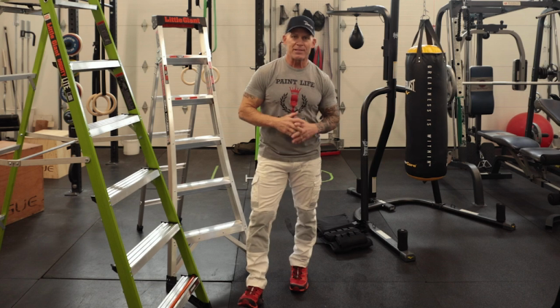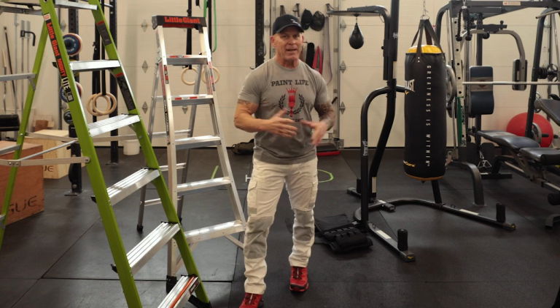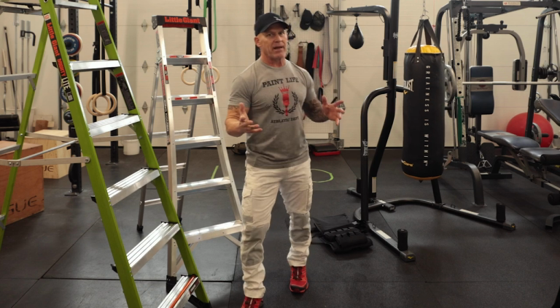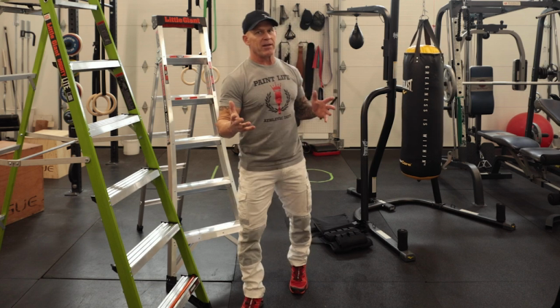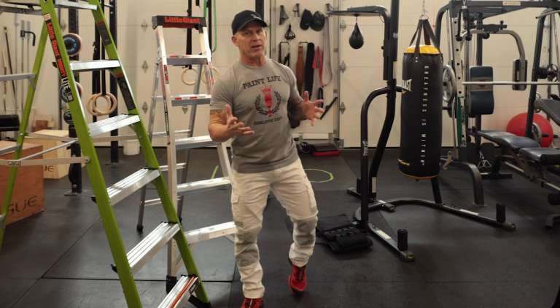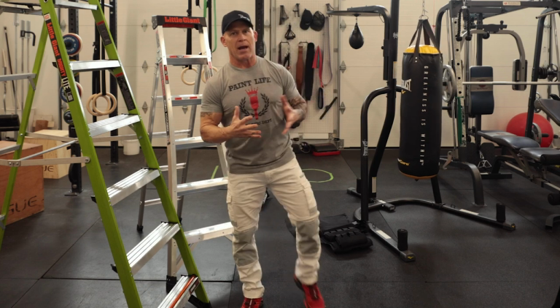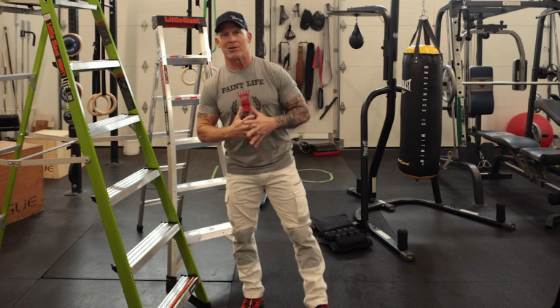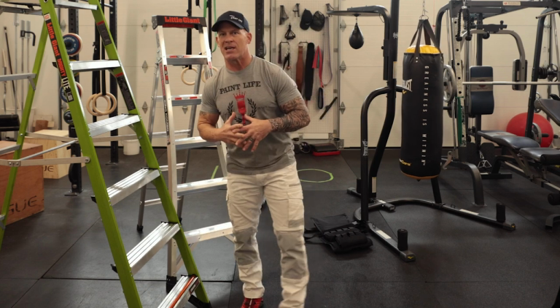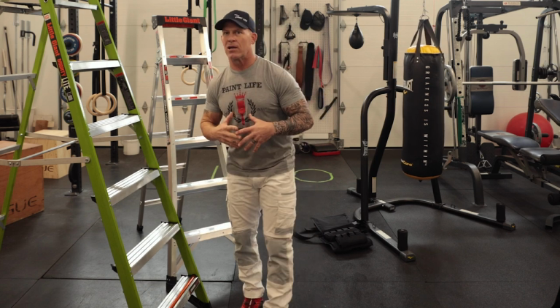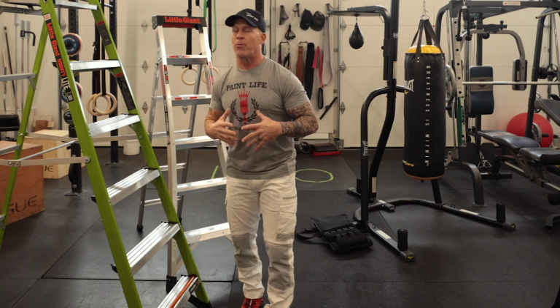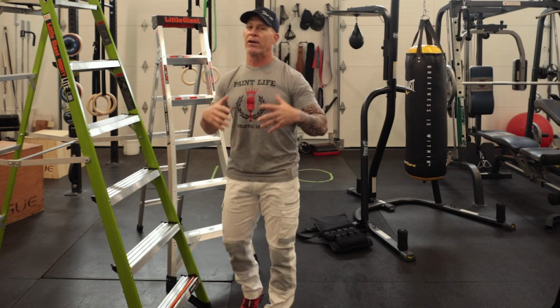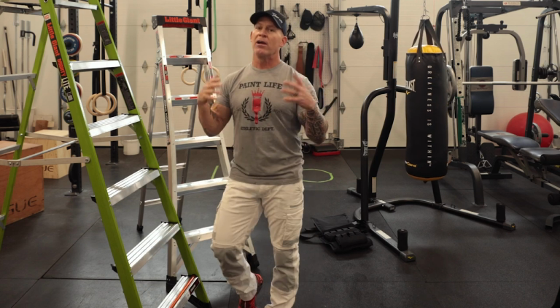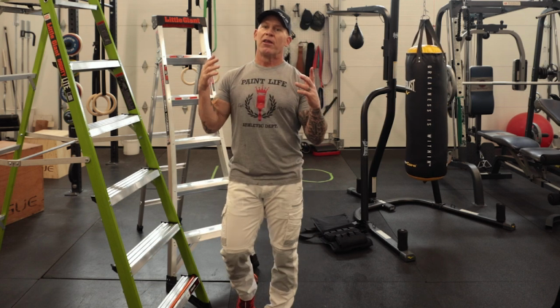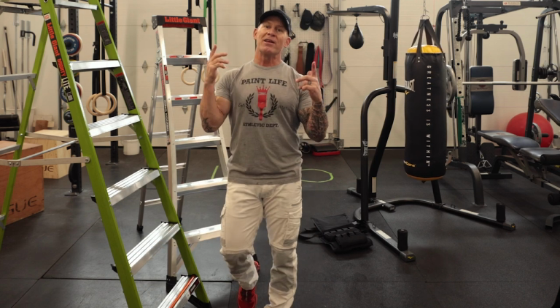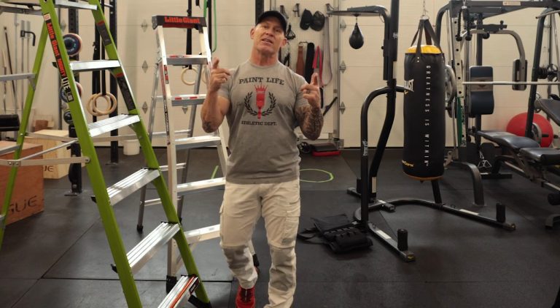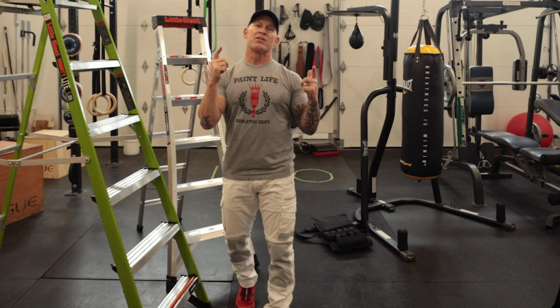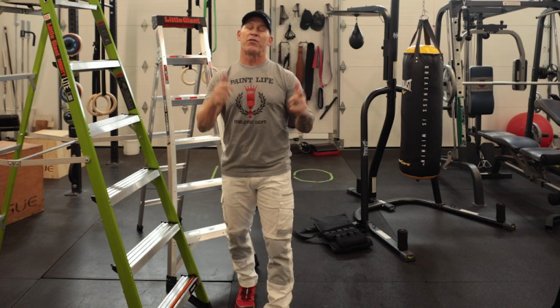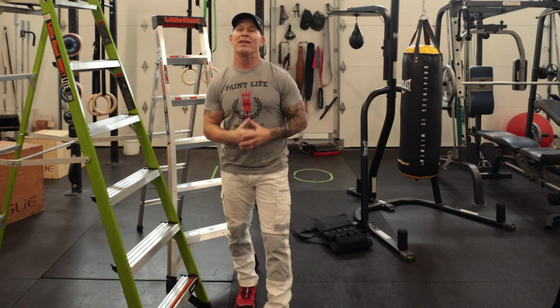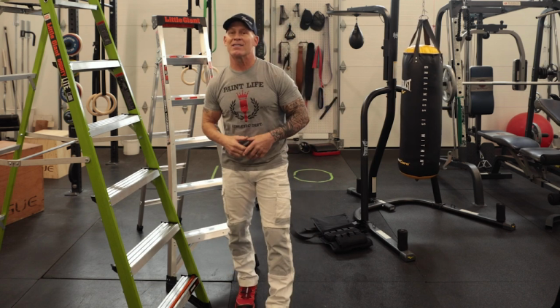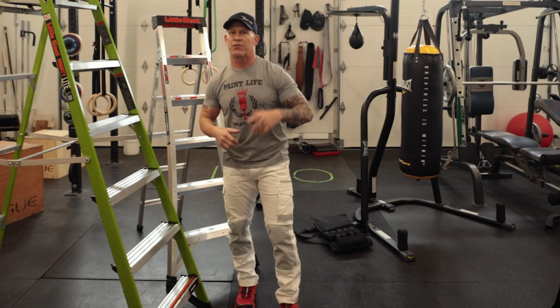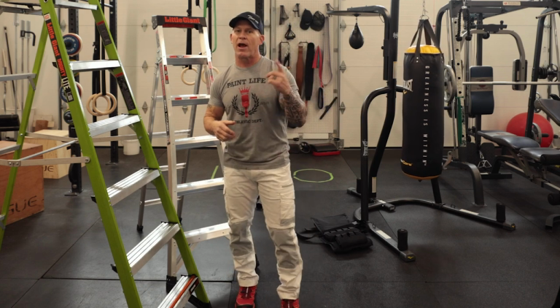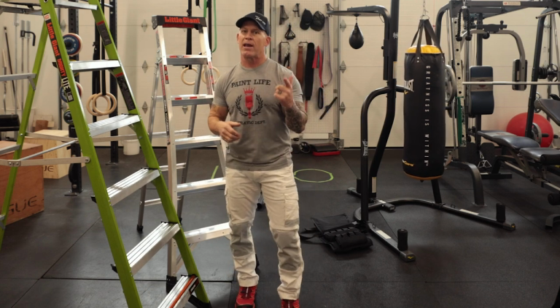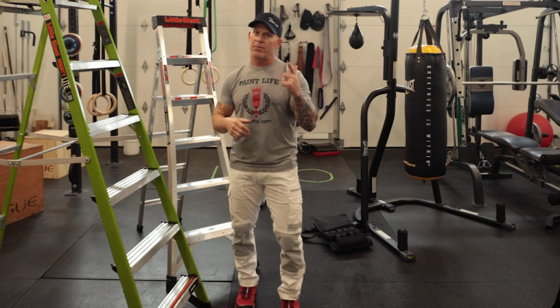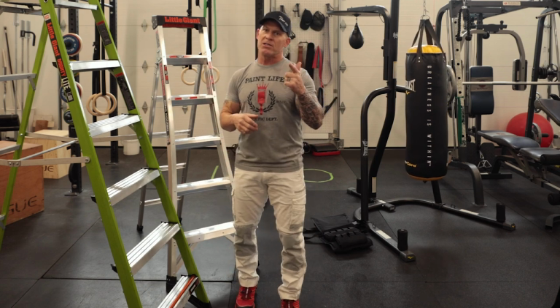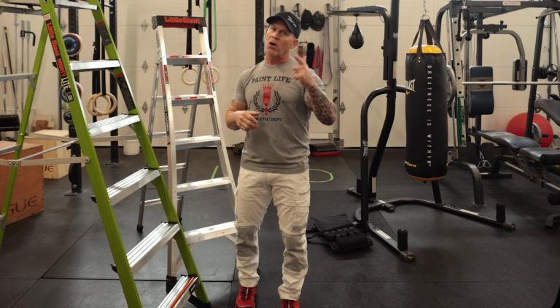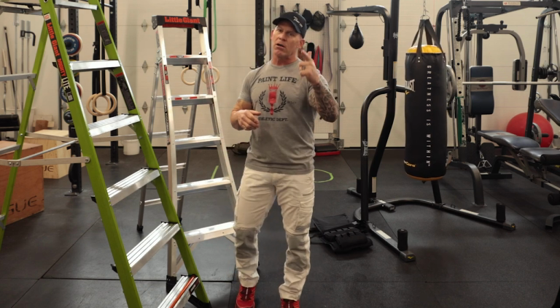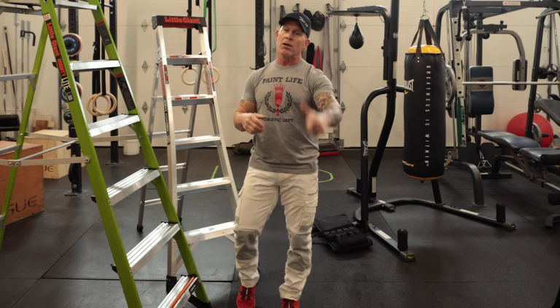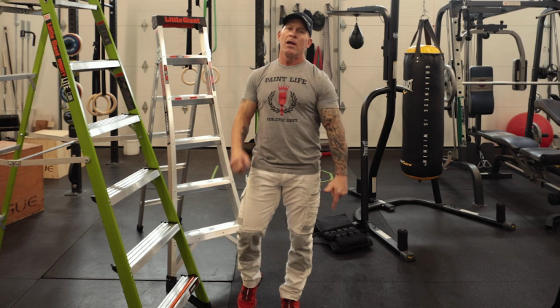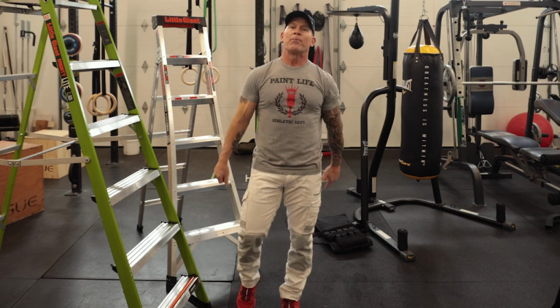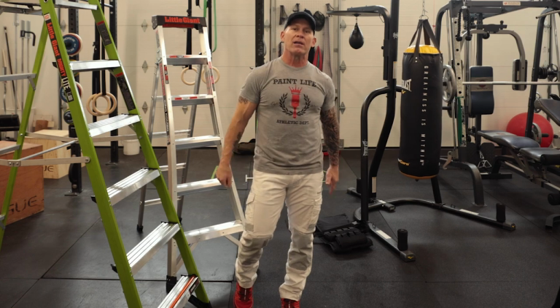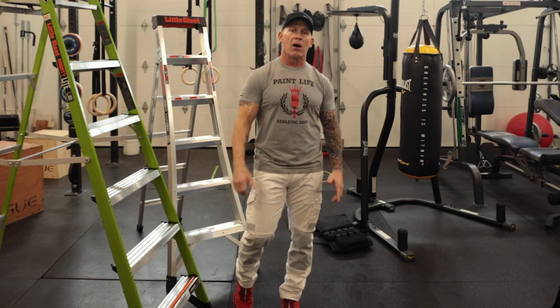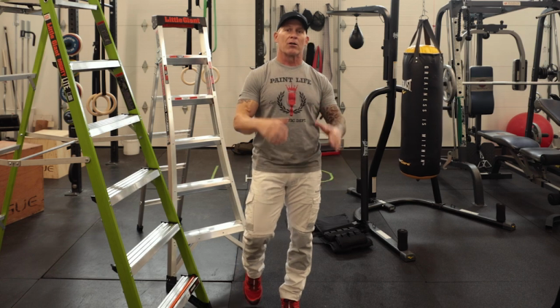This is Paint Life TV. I'm Chris the Idaho Painter. This is Fitness Friday. Be stronger, paint longer.